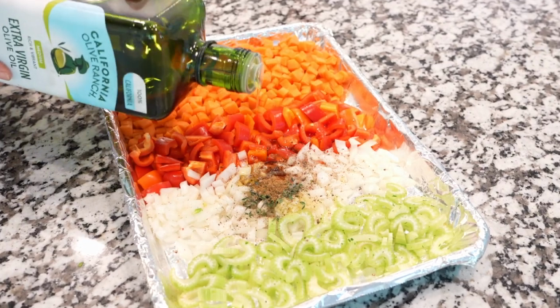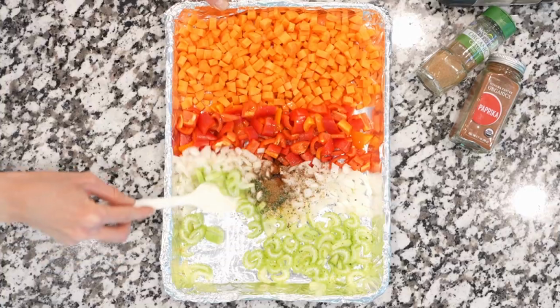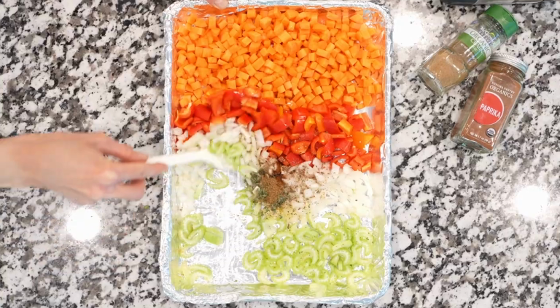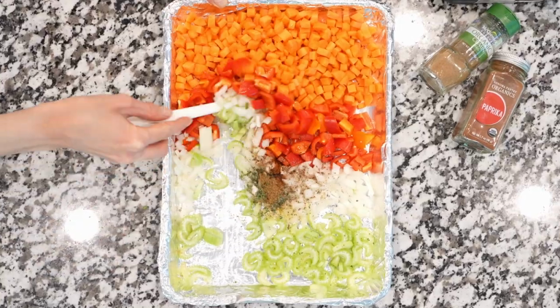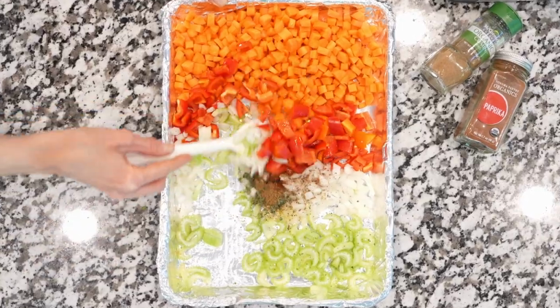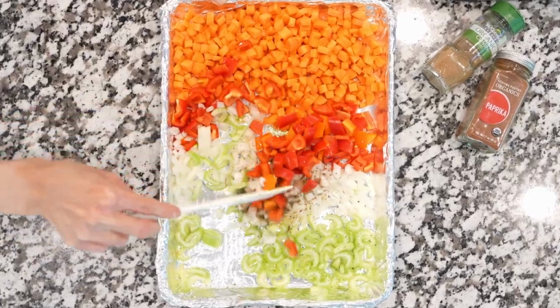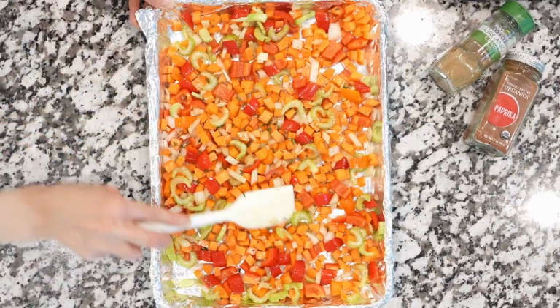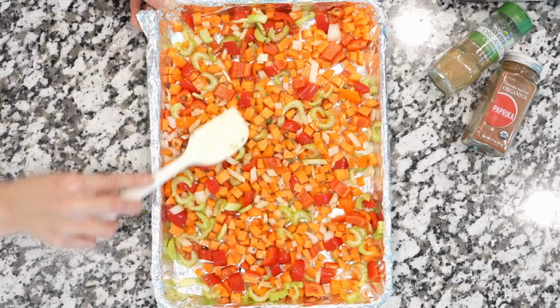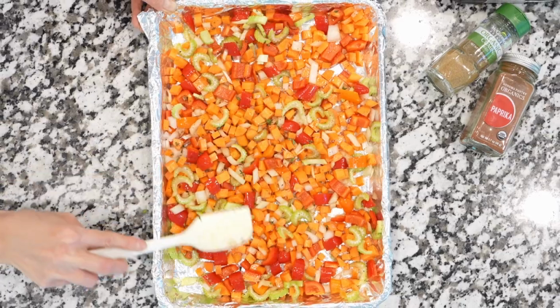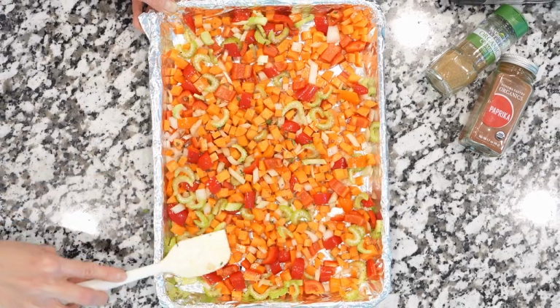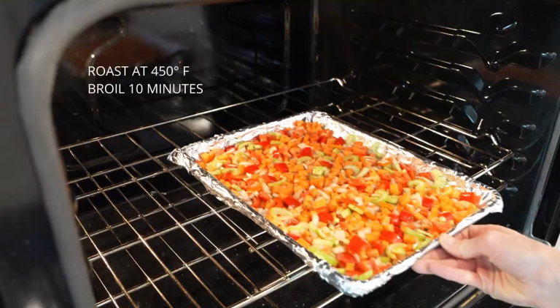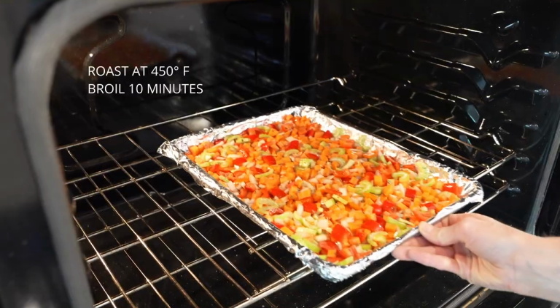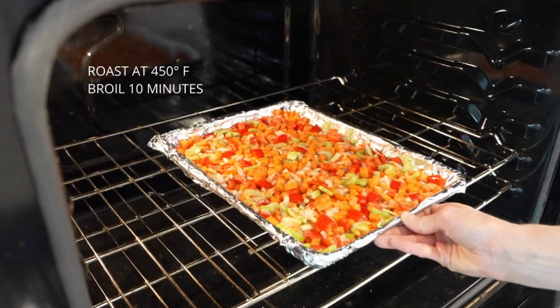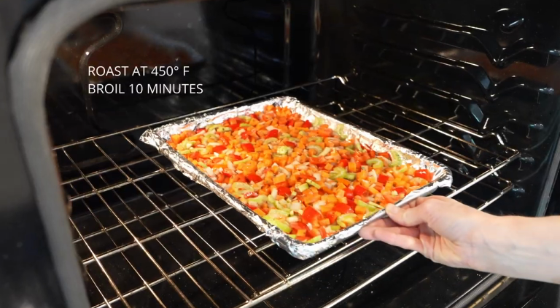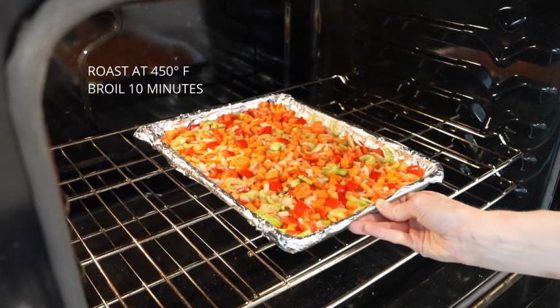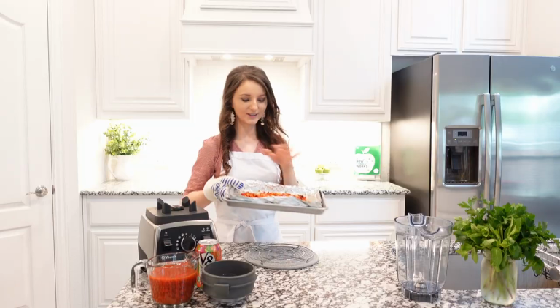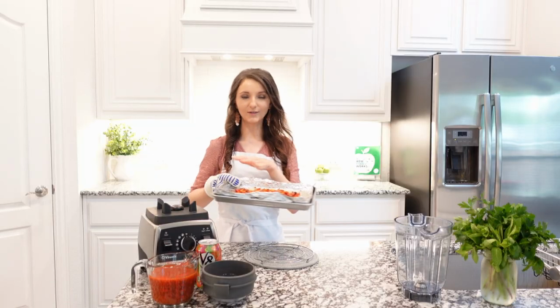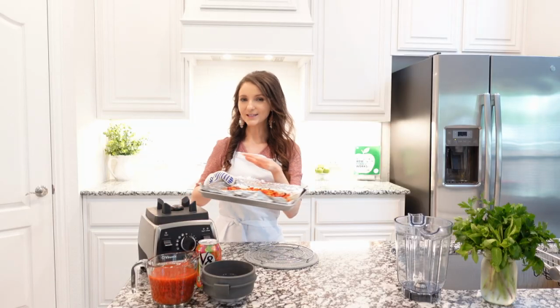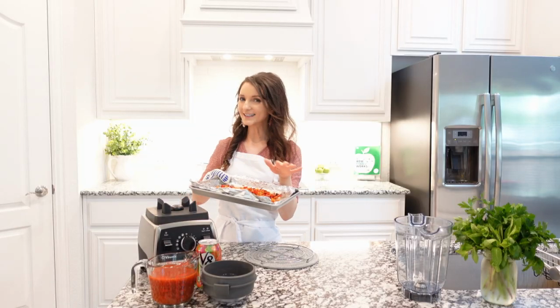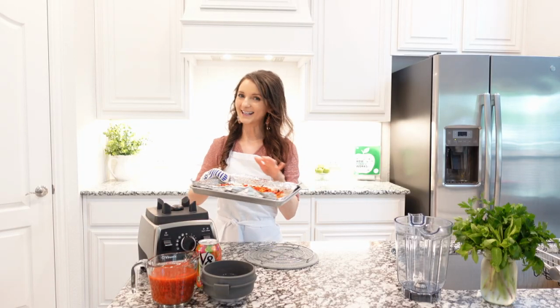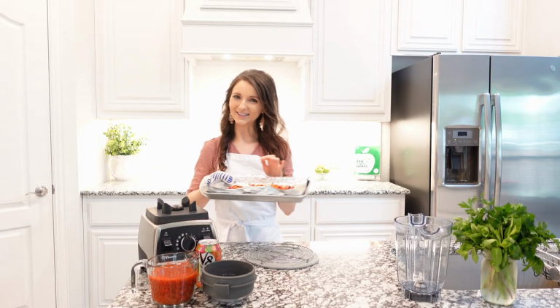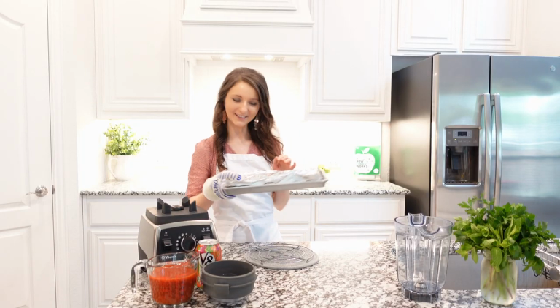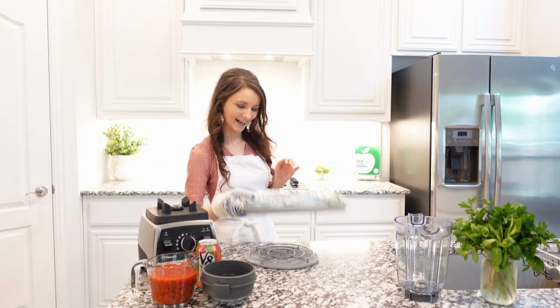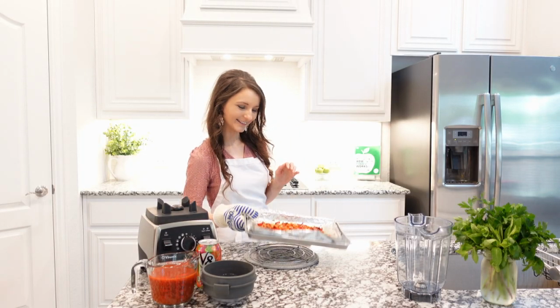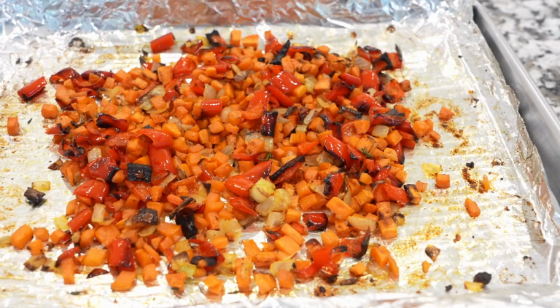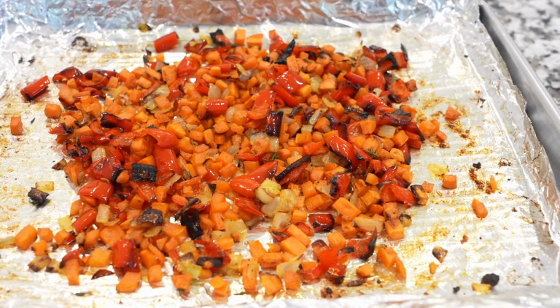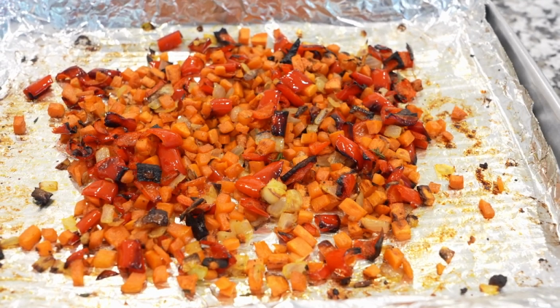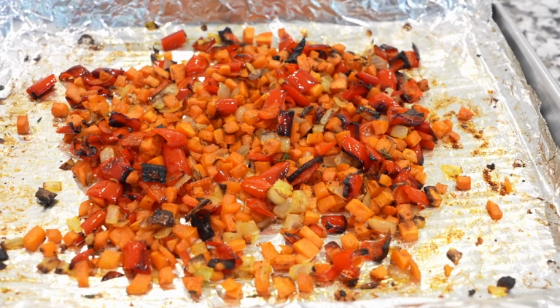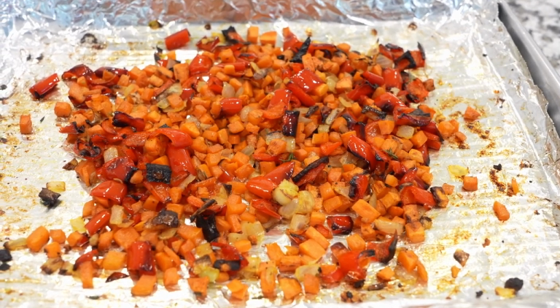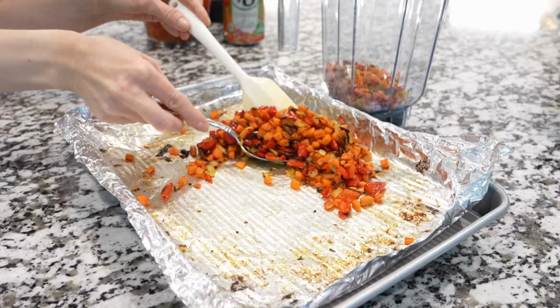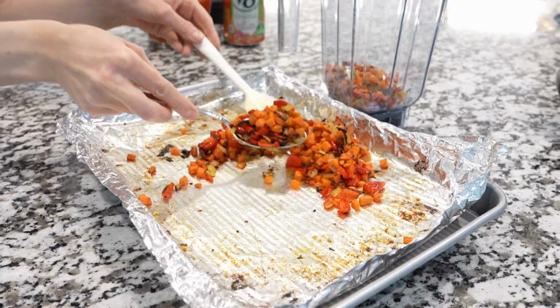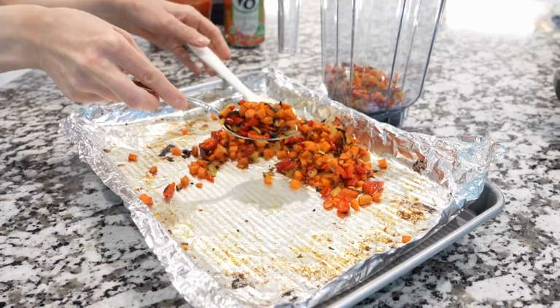Toss to coat and roast for 15 minutes. You want to roast it until it gets golden brown, then transfer to a blender.